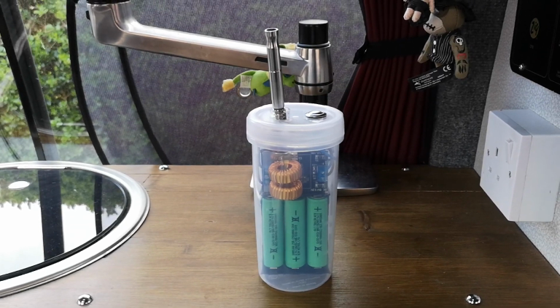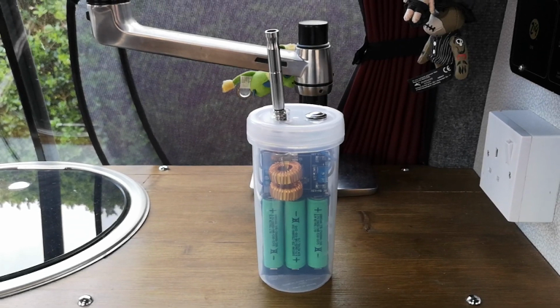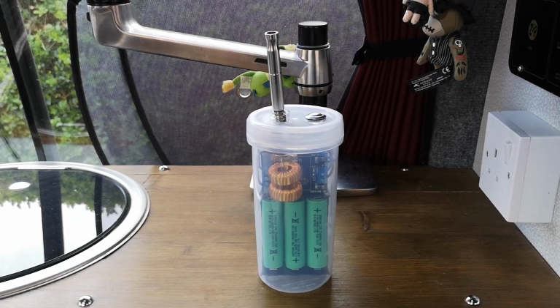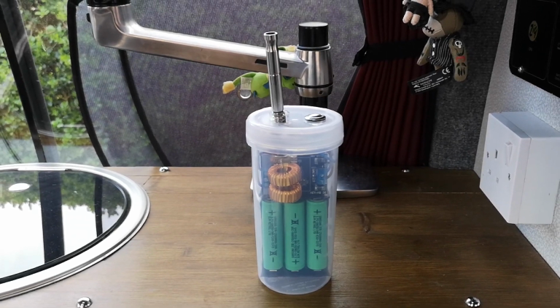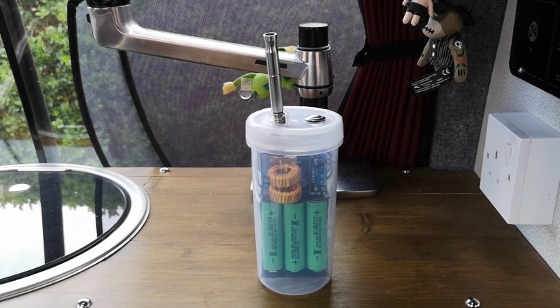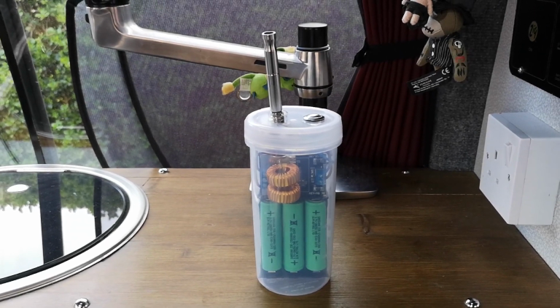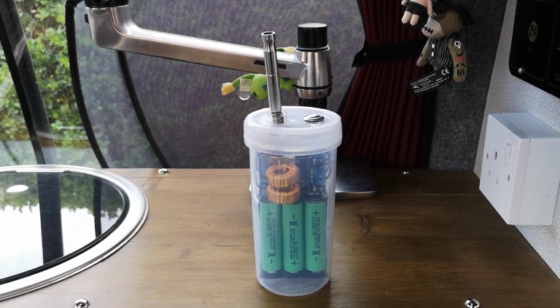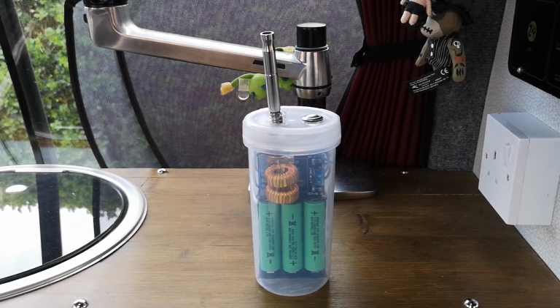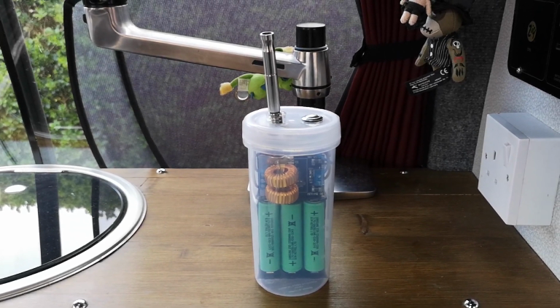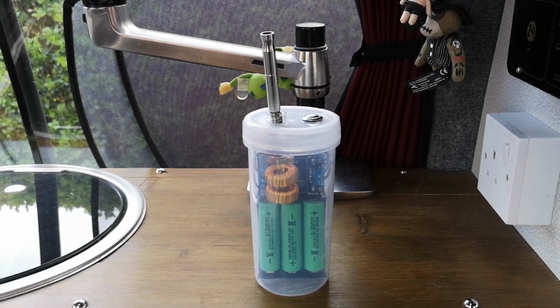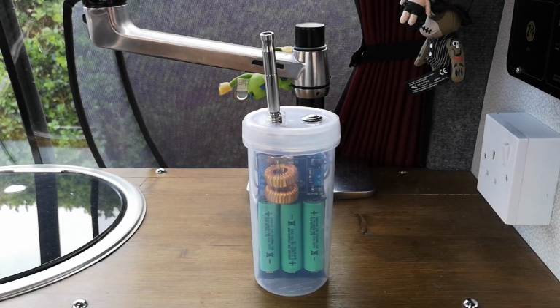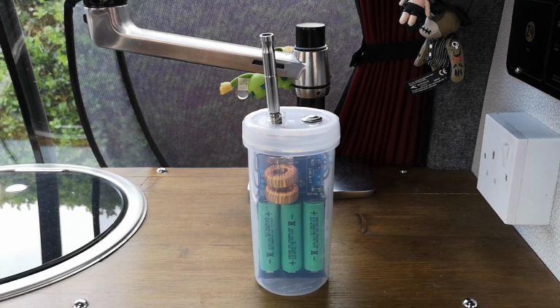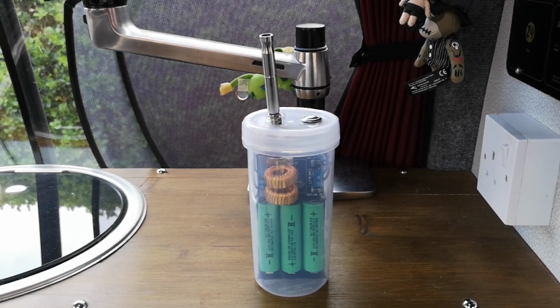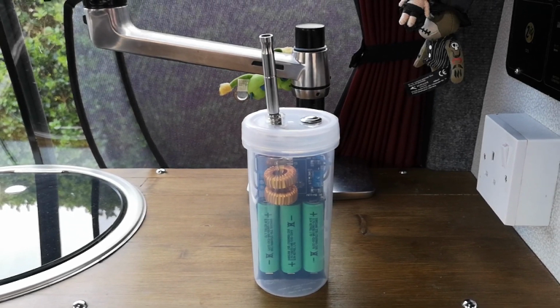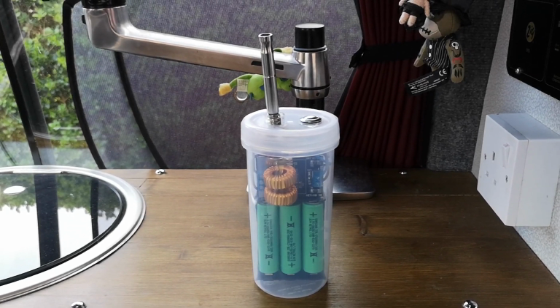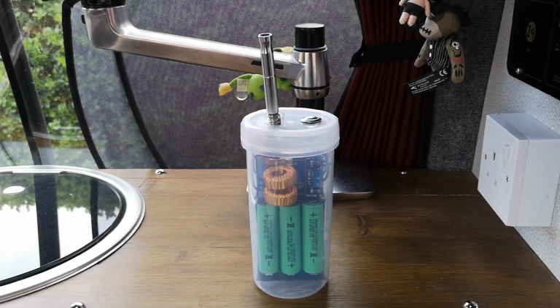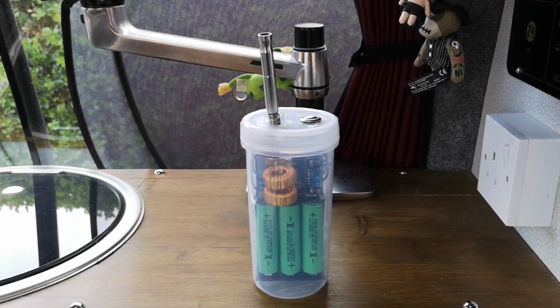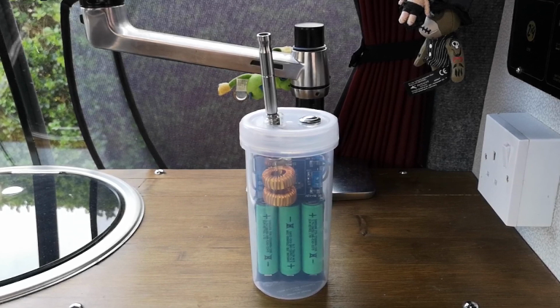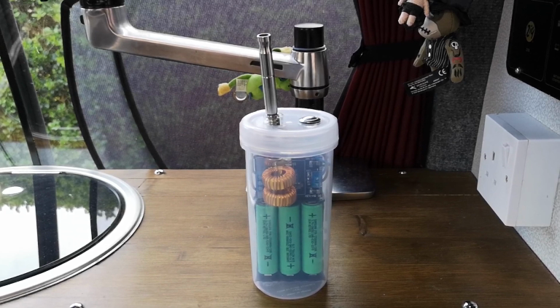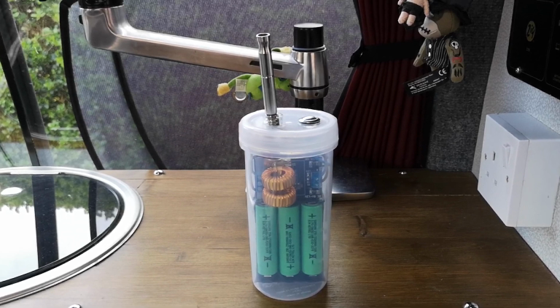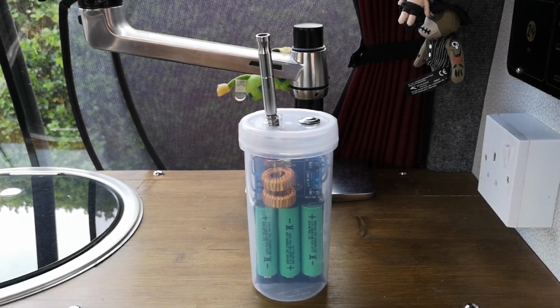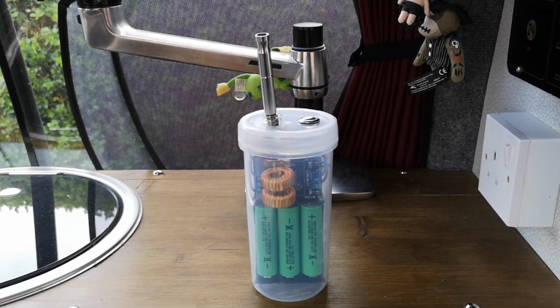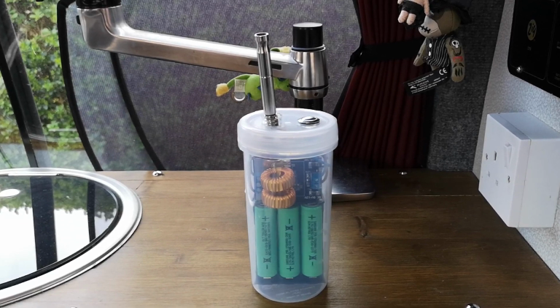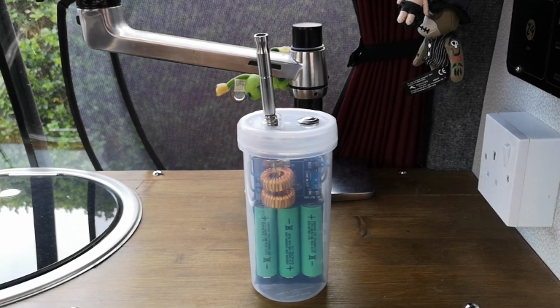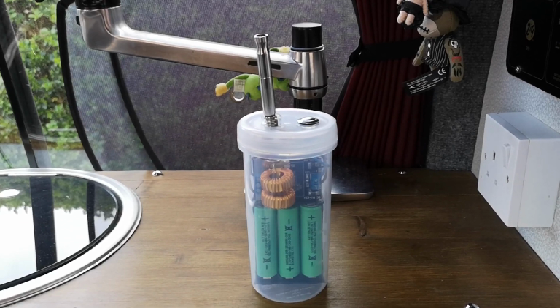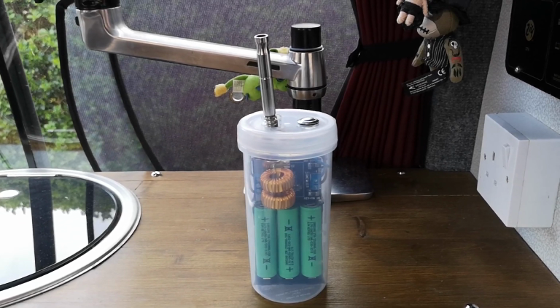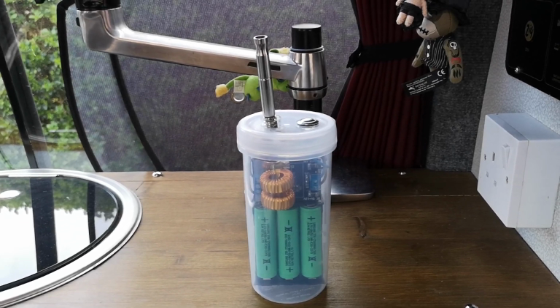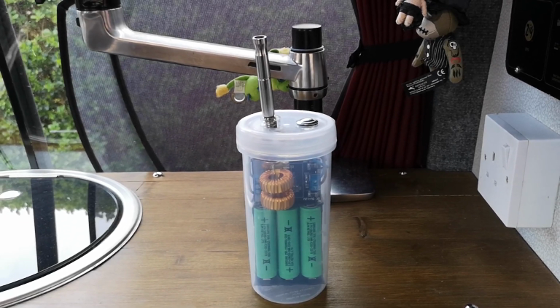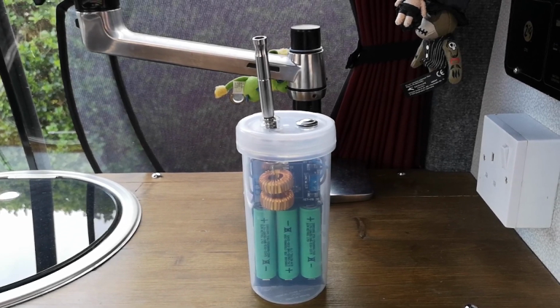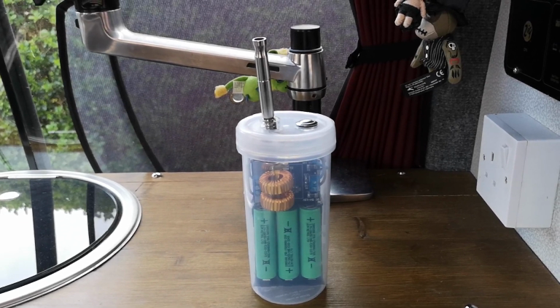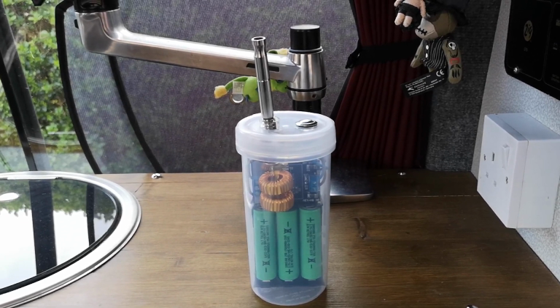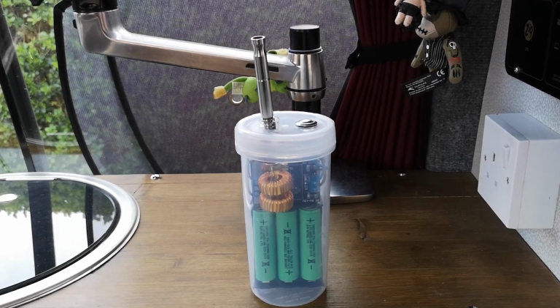Hi, this is my VapCap OmniVap portable induction heater.